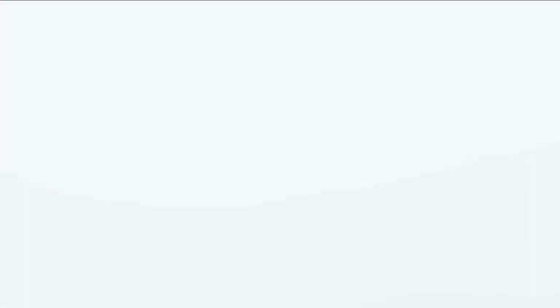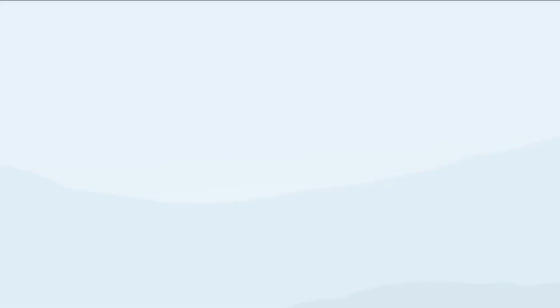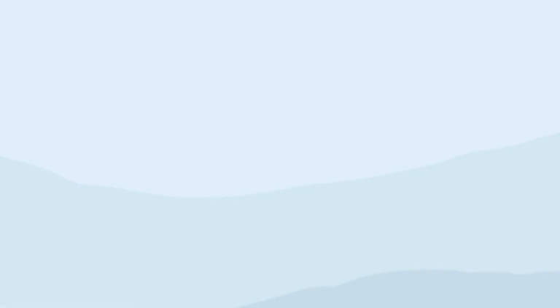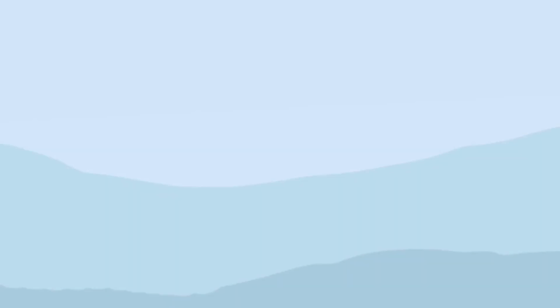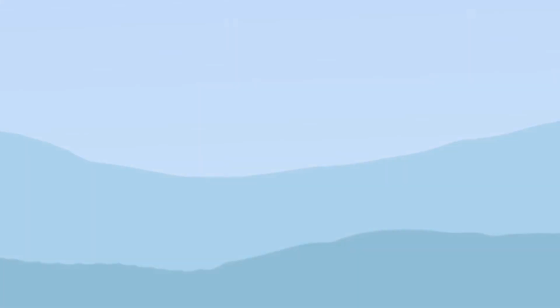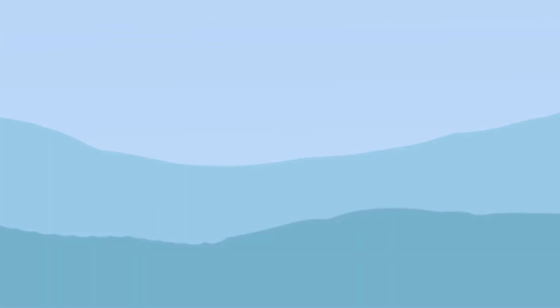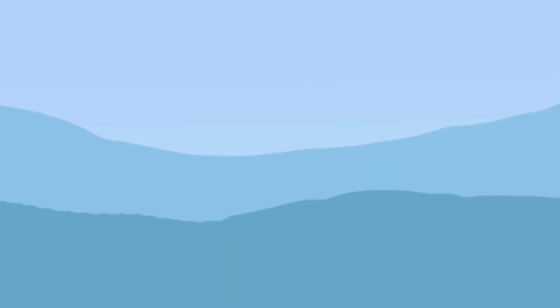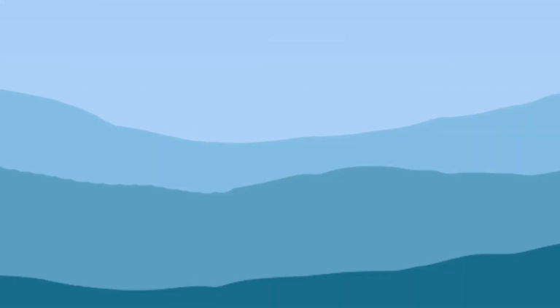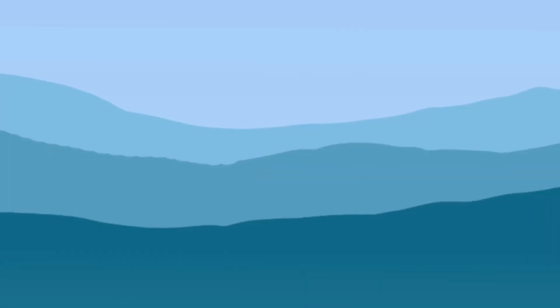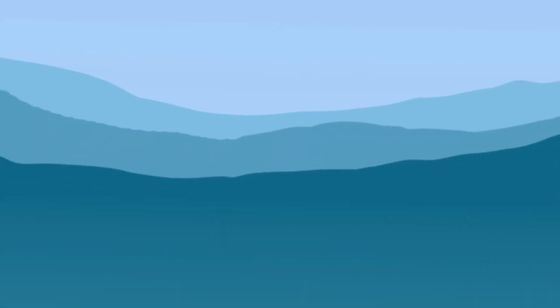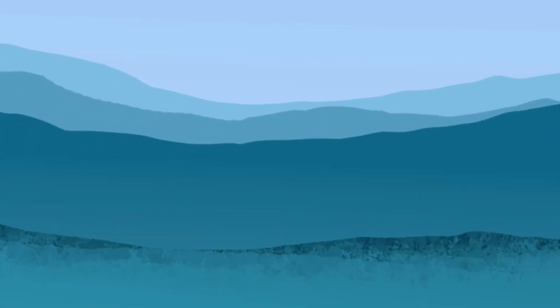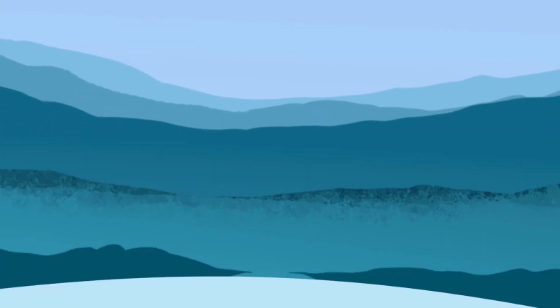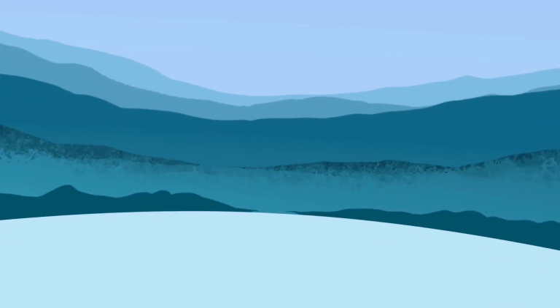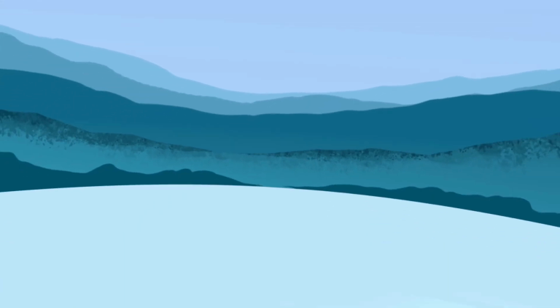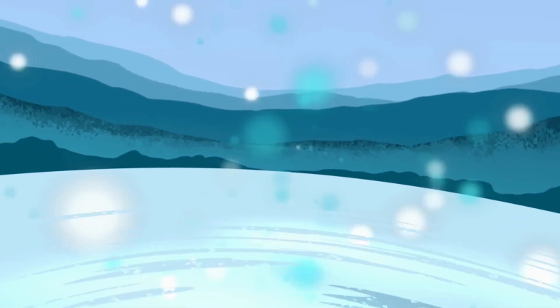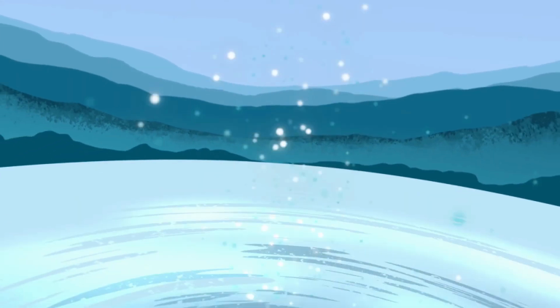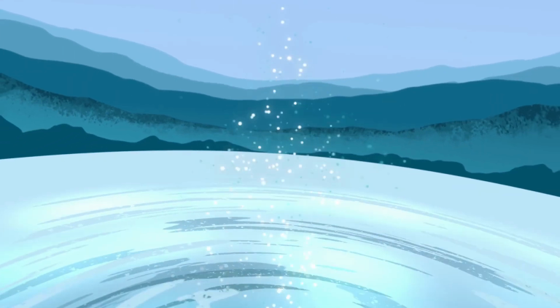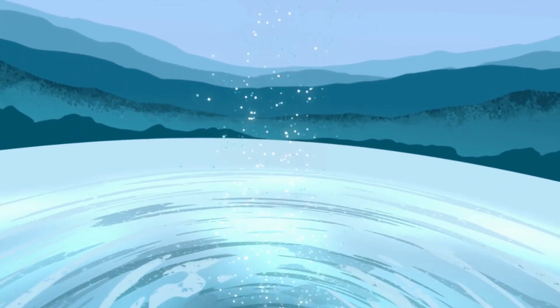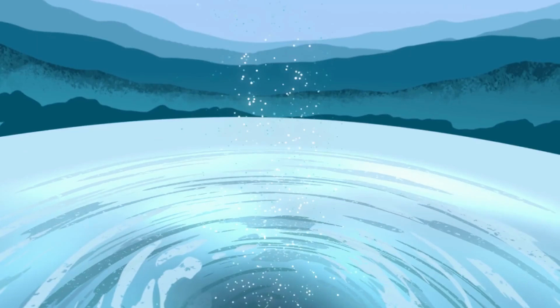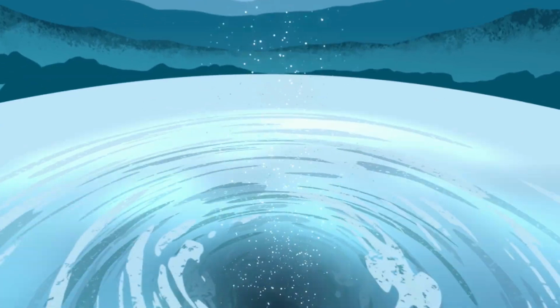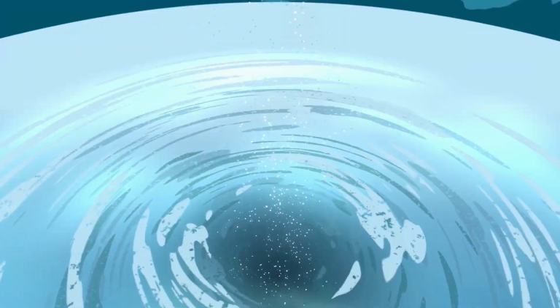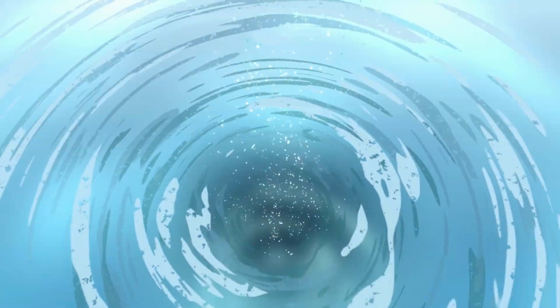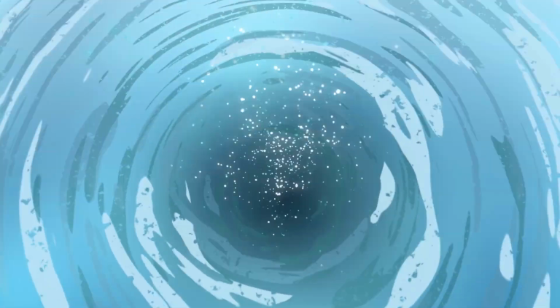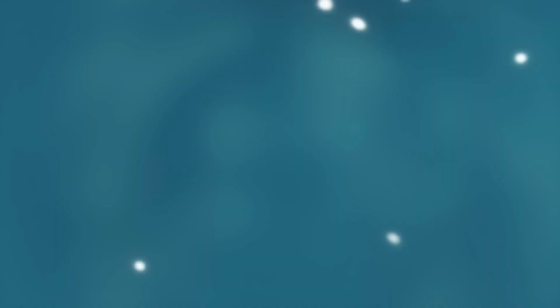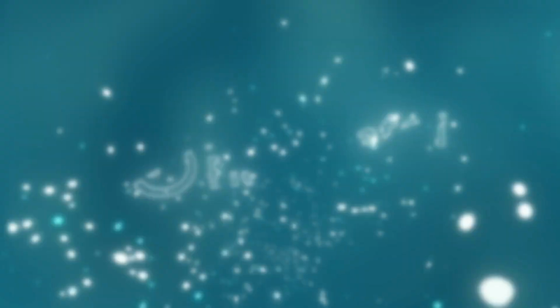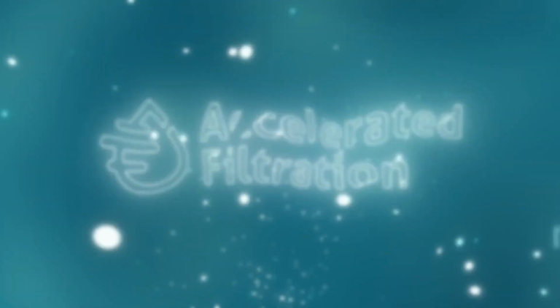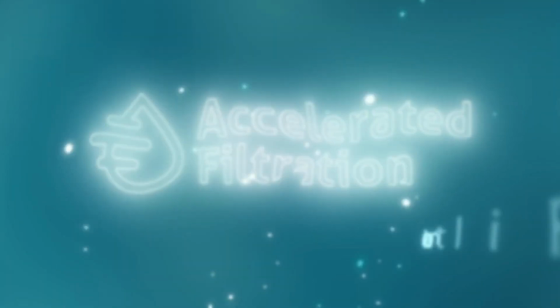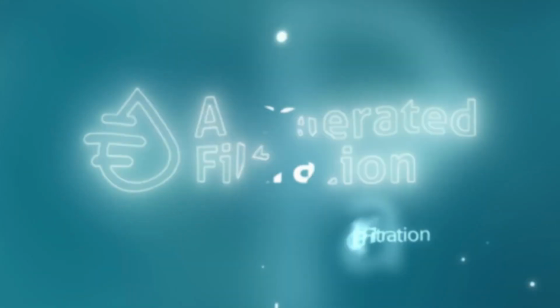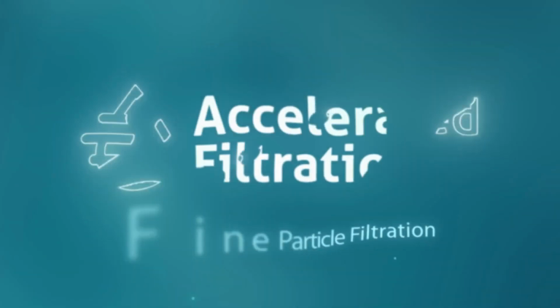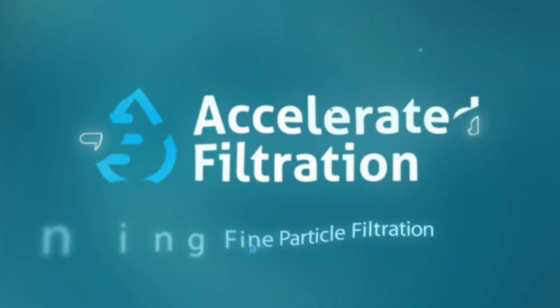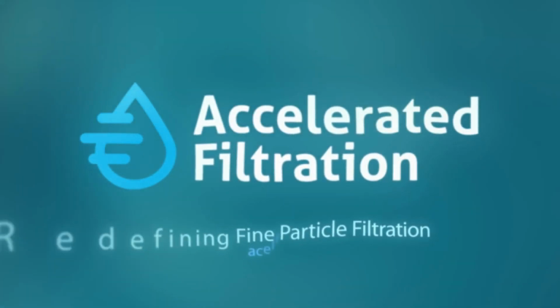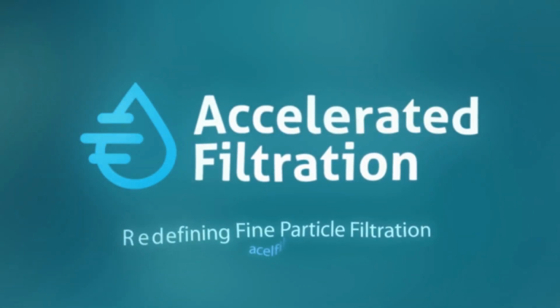Accelerated Filtration — a unique, extended range, fully automatic filtration system.